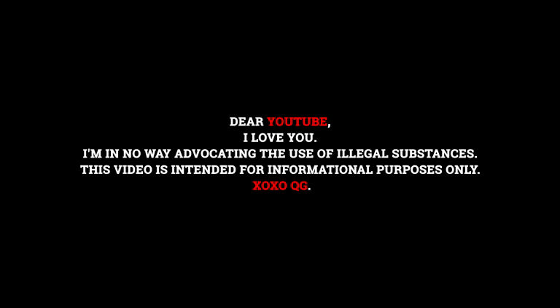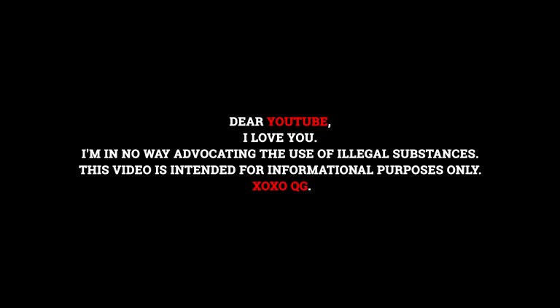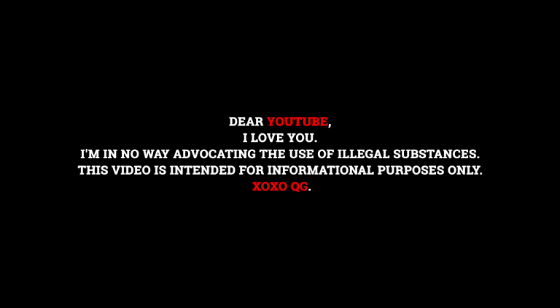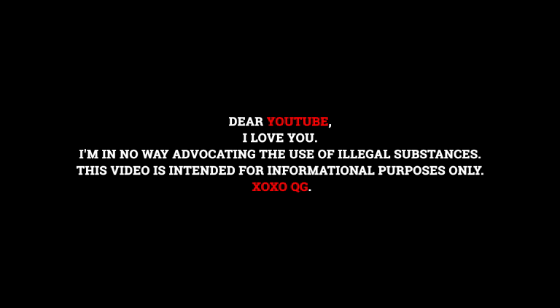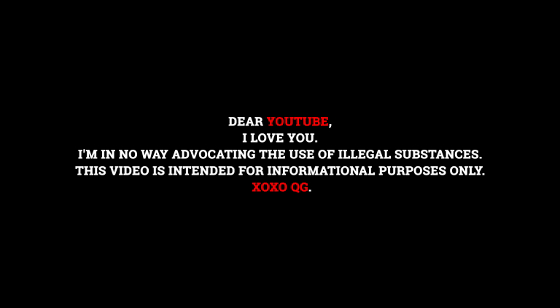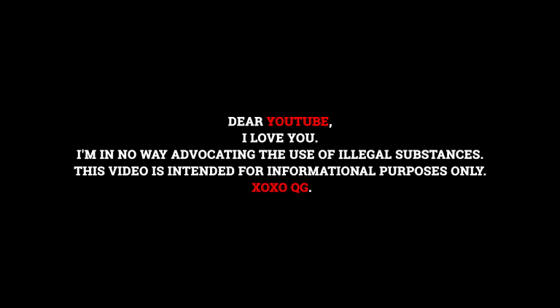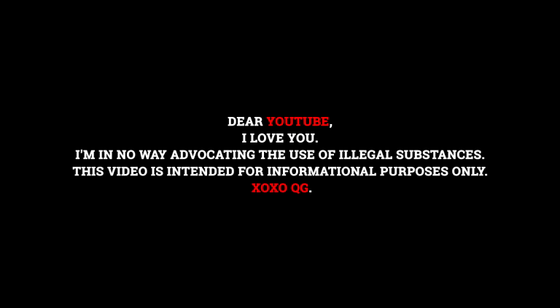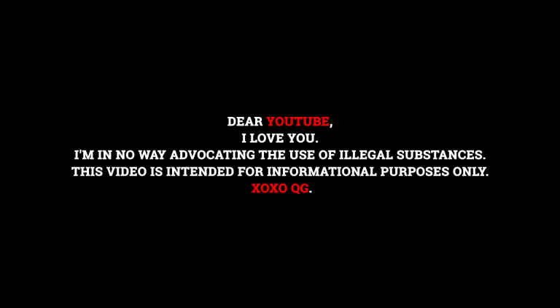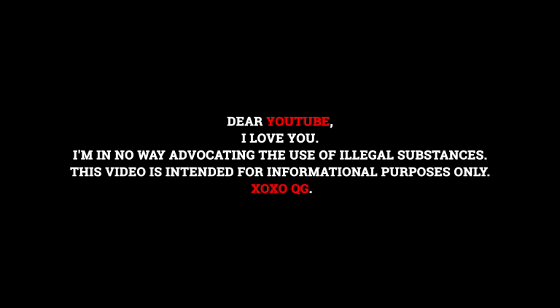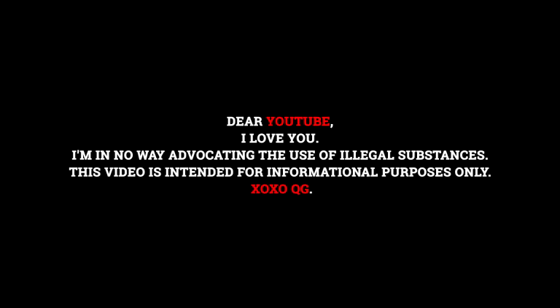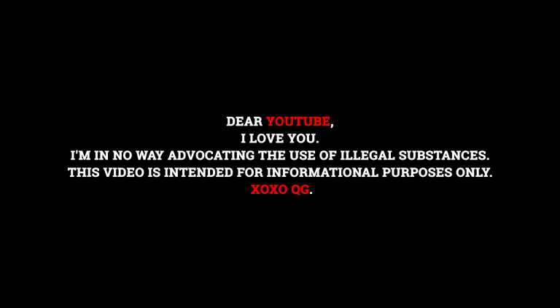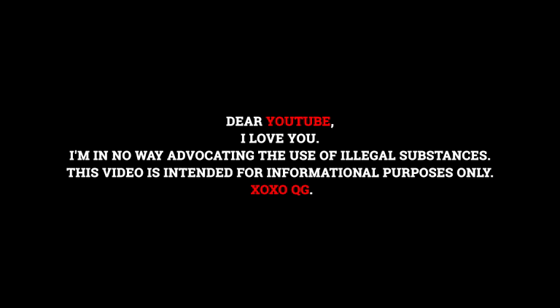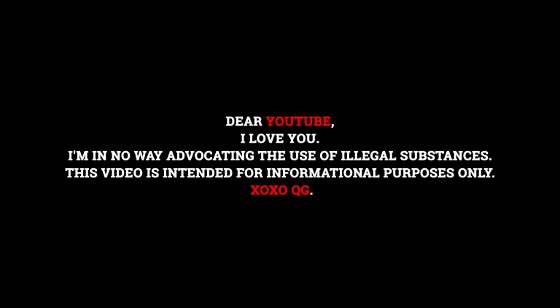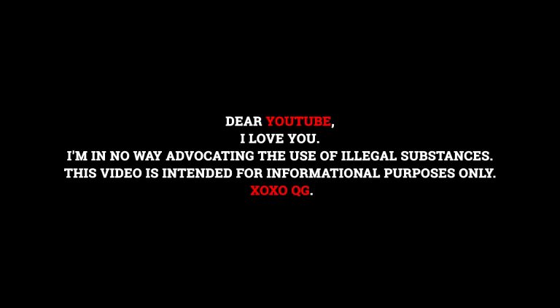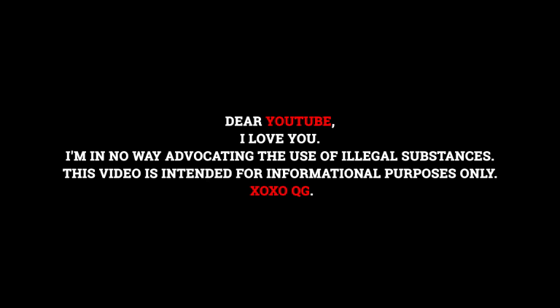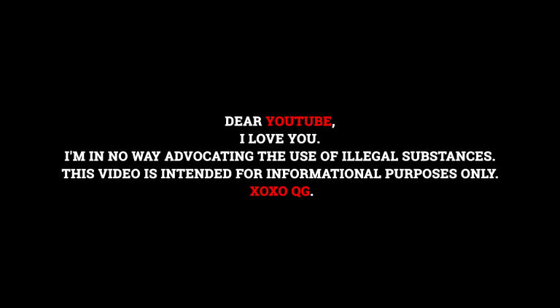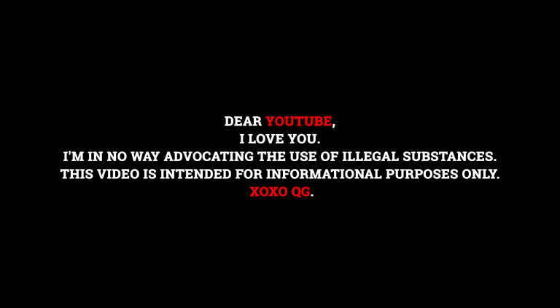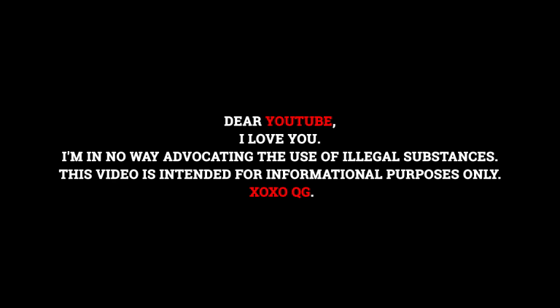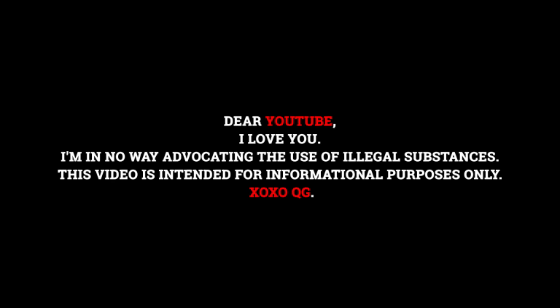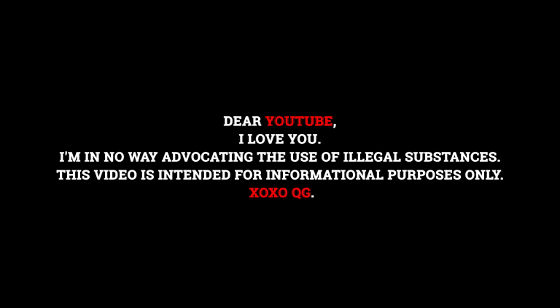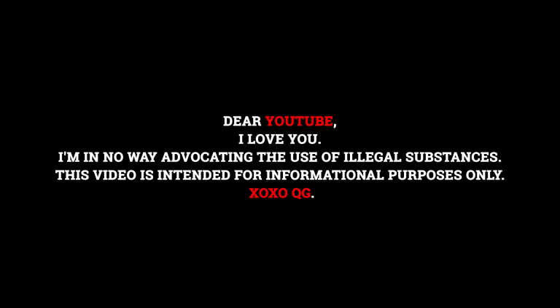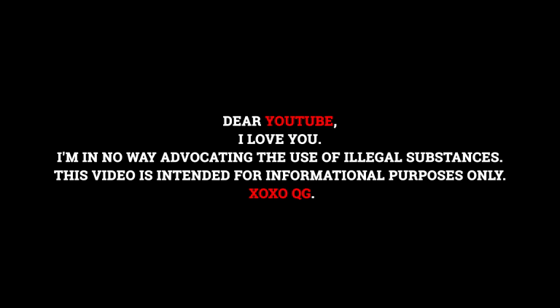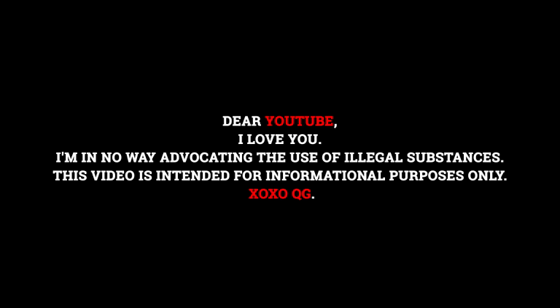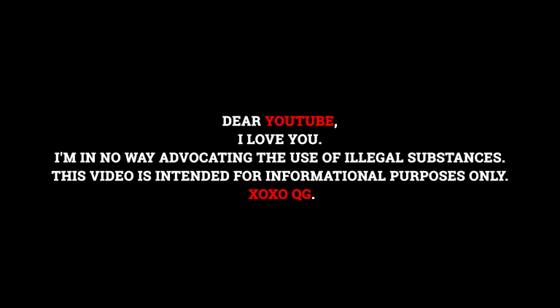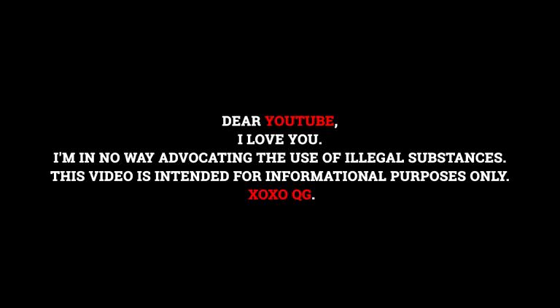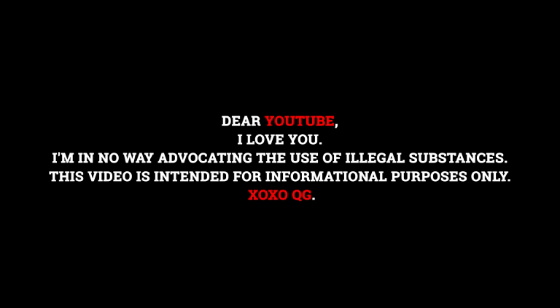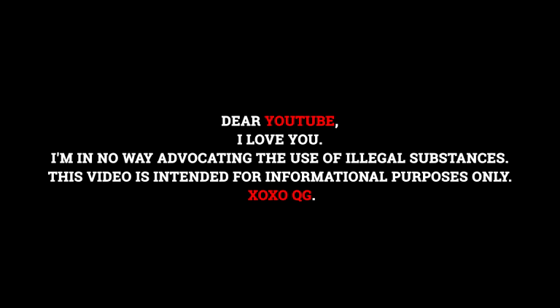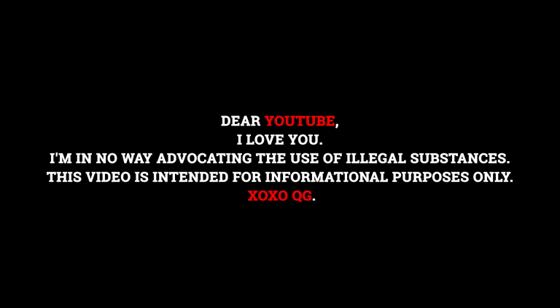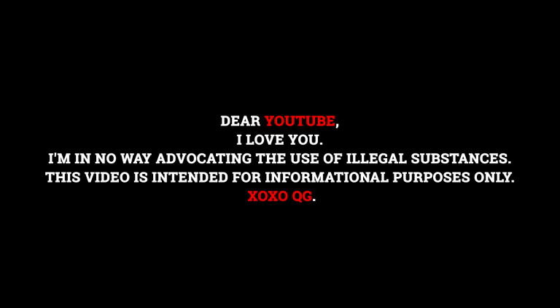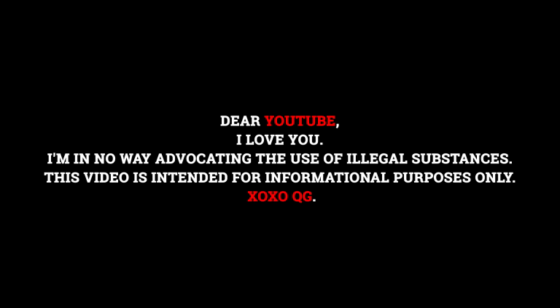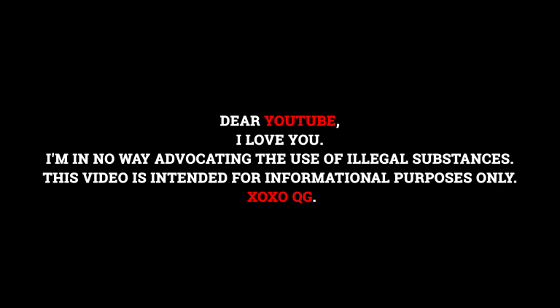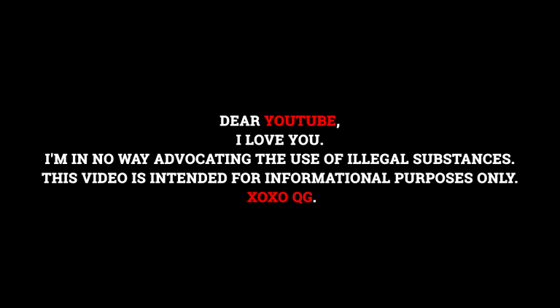Dear YouTube, I love you. I'm in no way educating the use of illegal substances. This video is intended for informational purposes only. Kisses and hugs. QG.